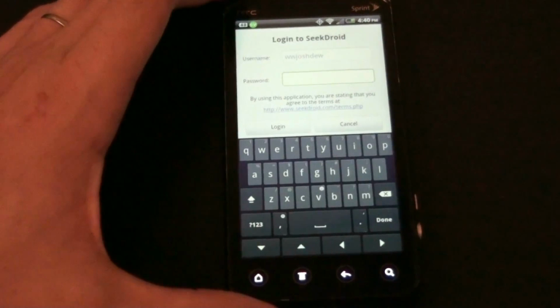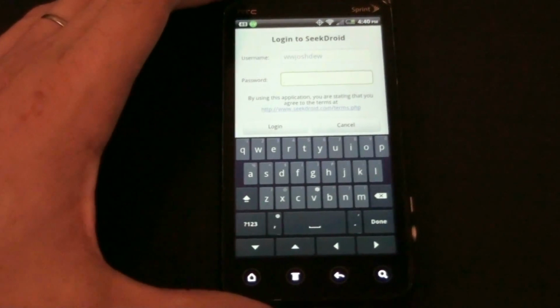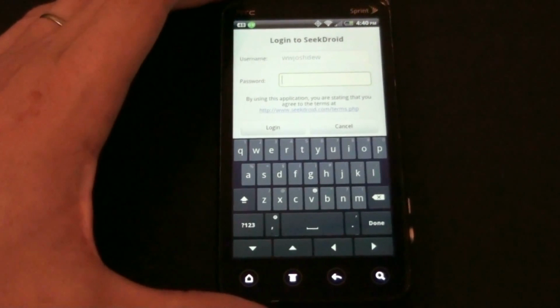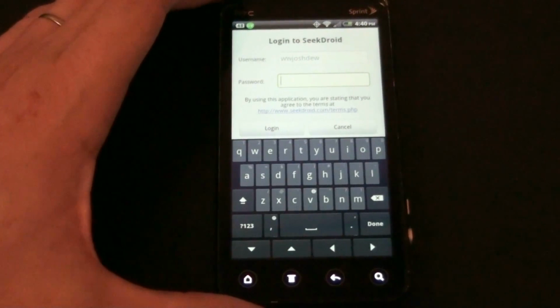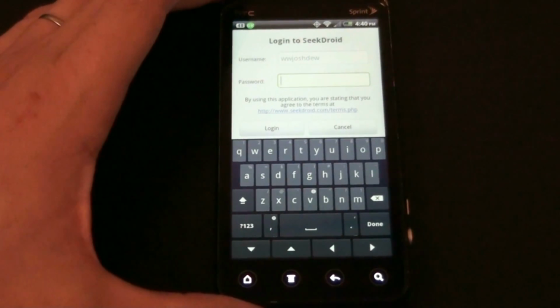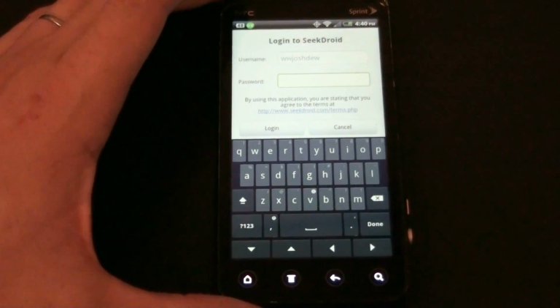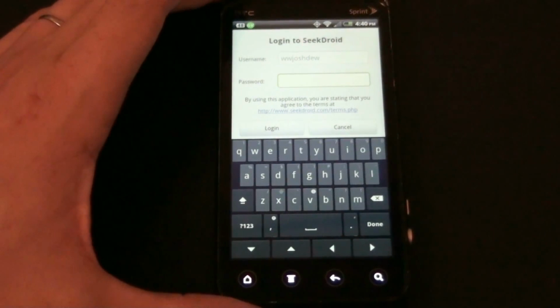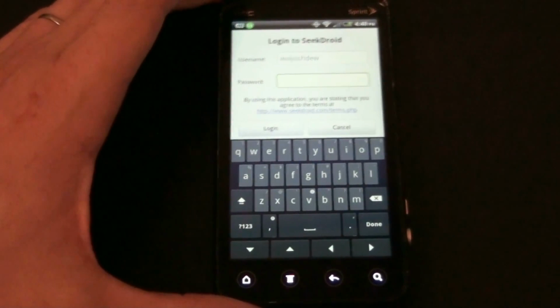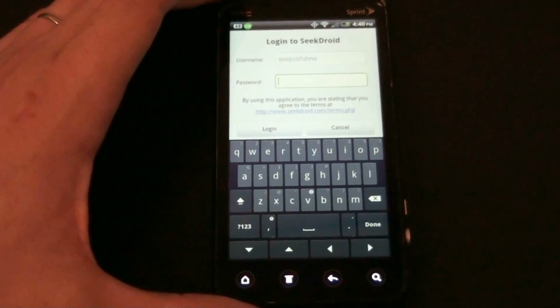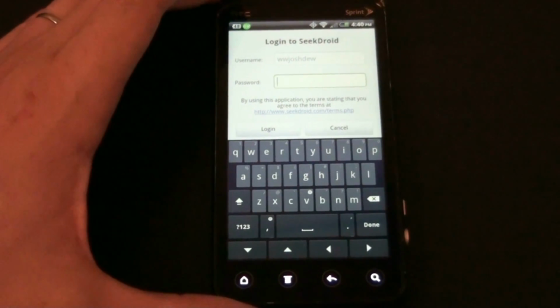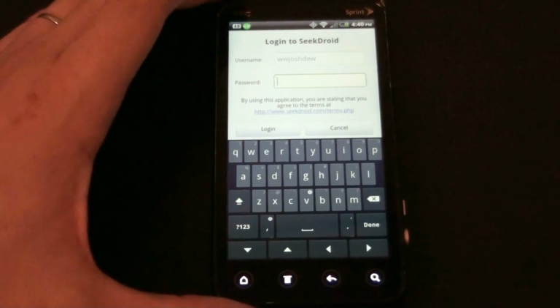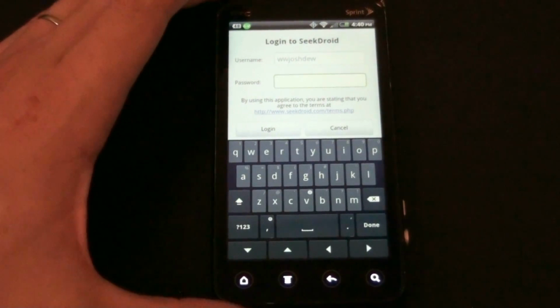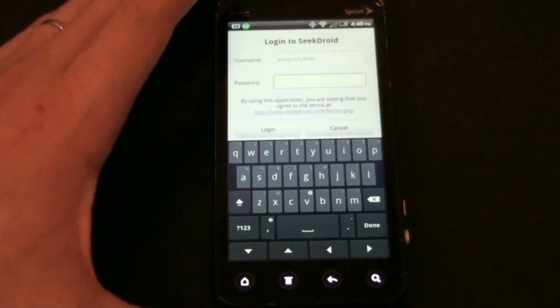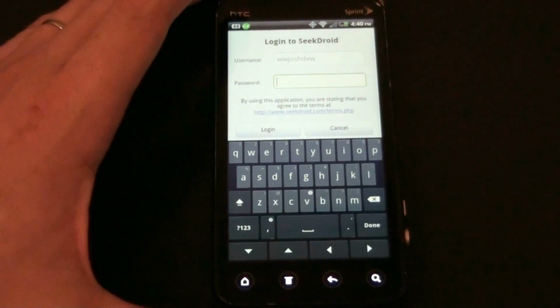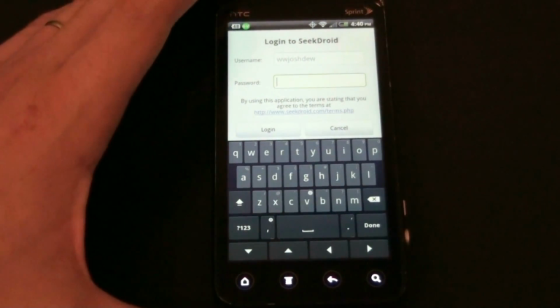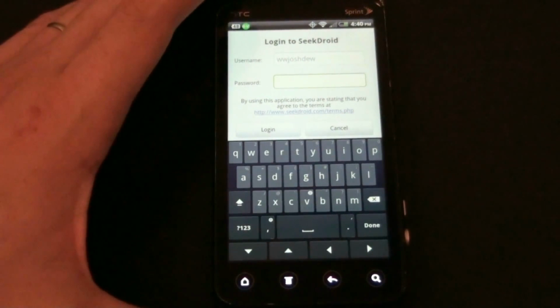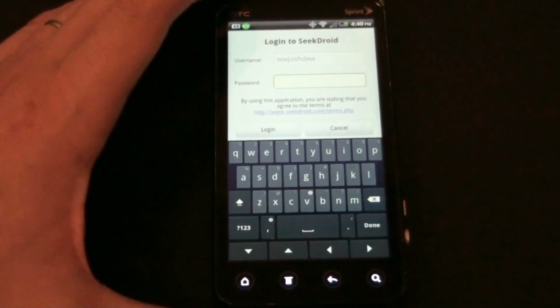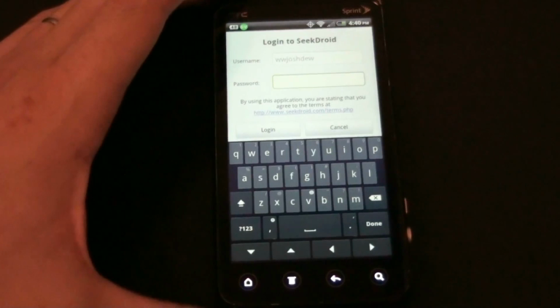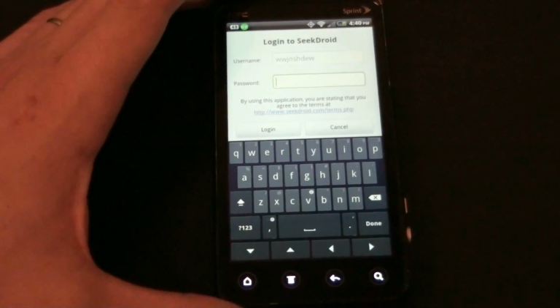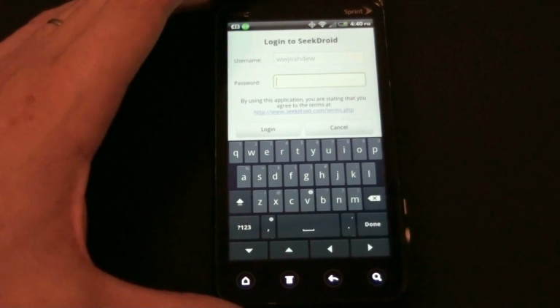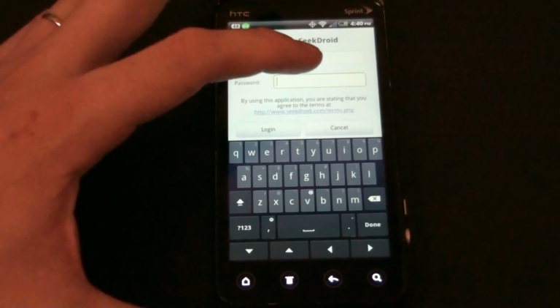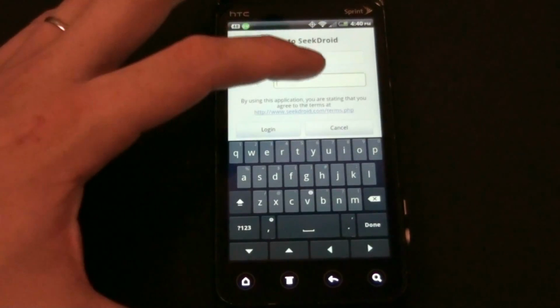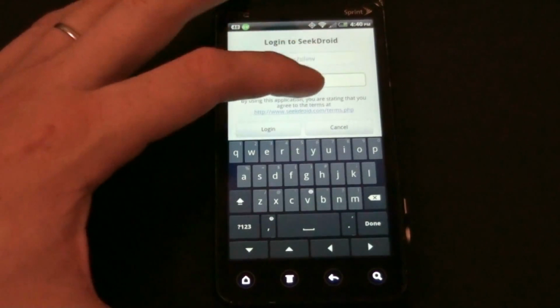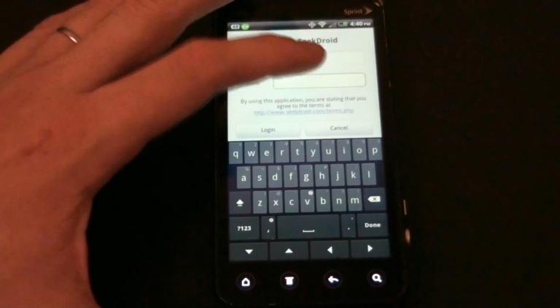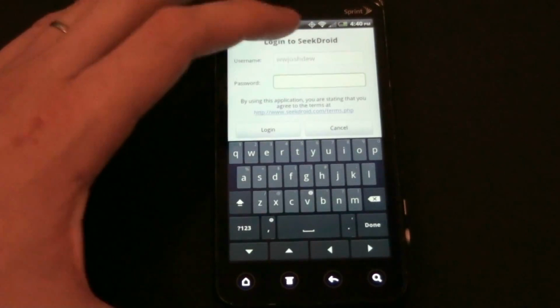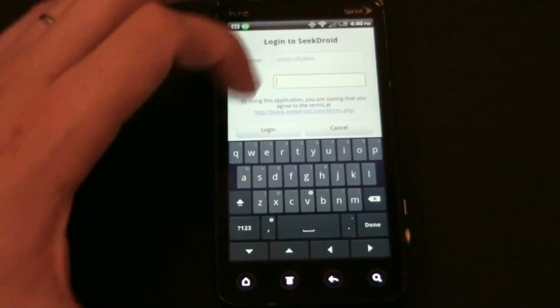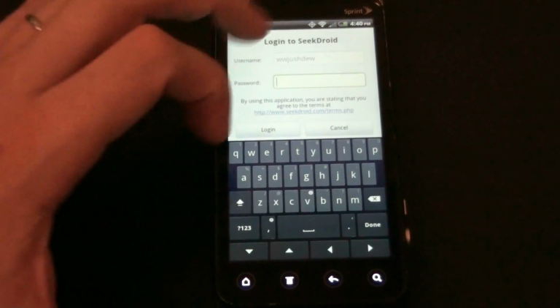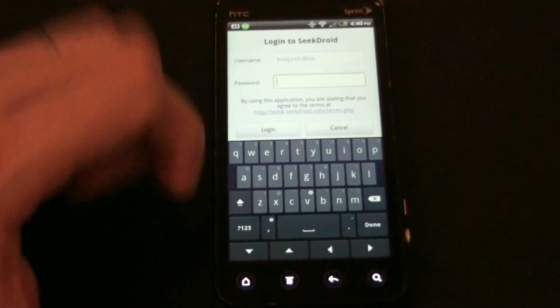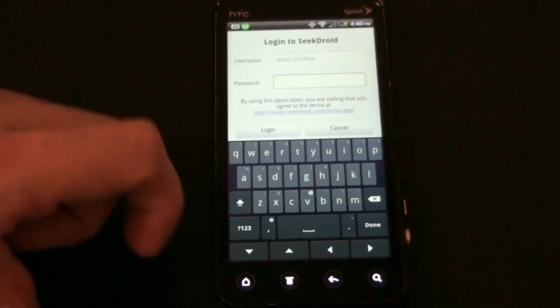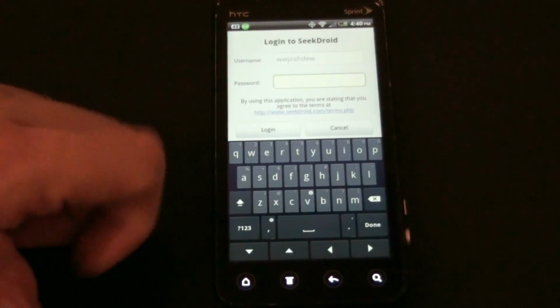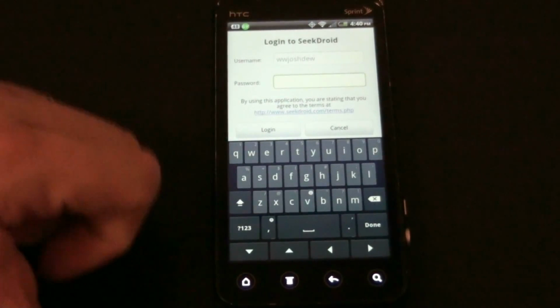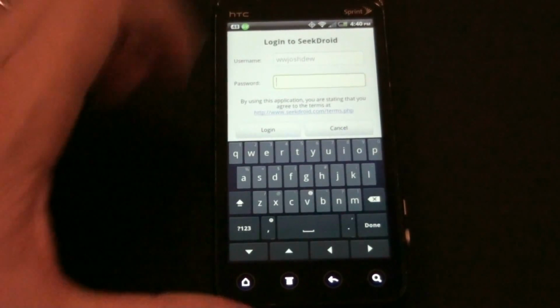Pressing Back logs you out of the app, but the app is still running in the background in case you need to wipe your phone or find it.